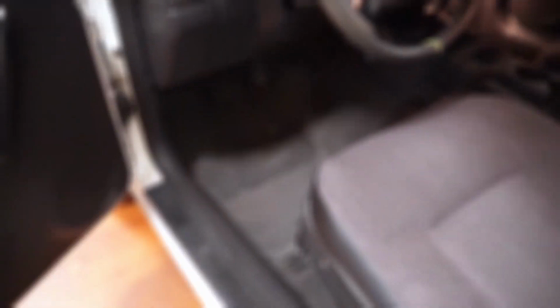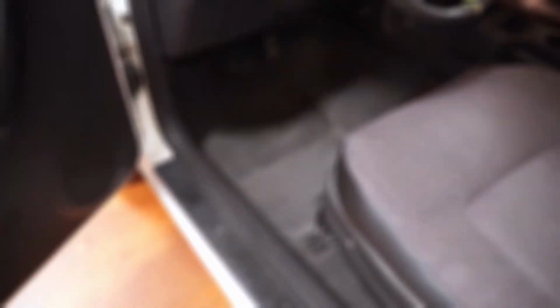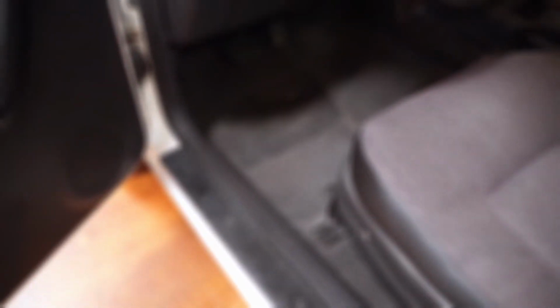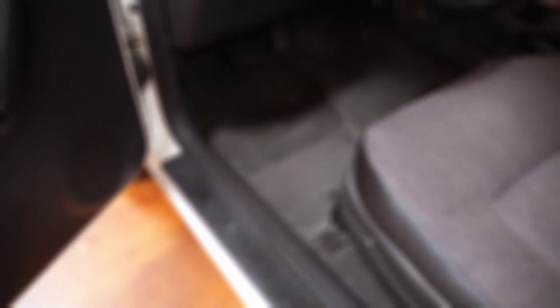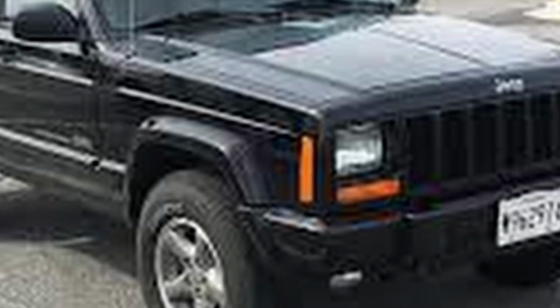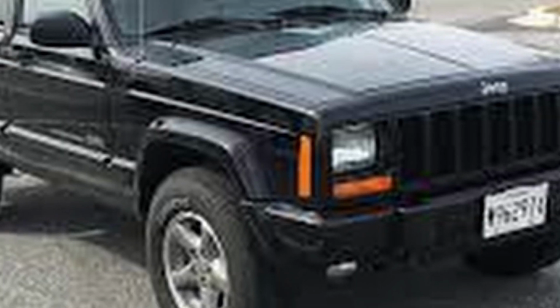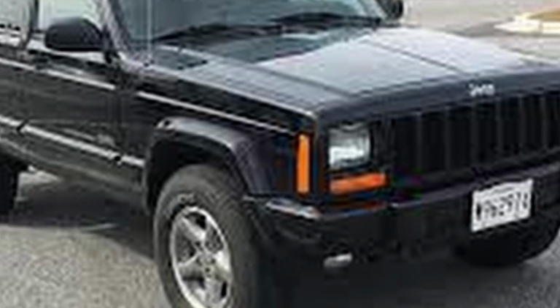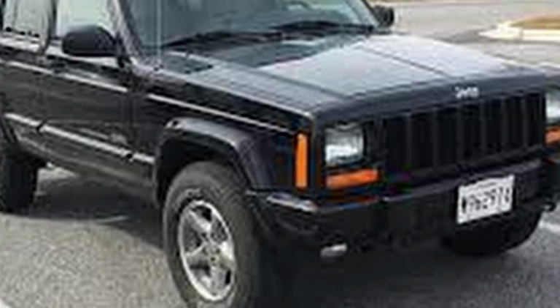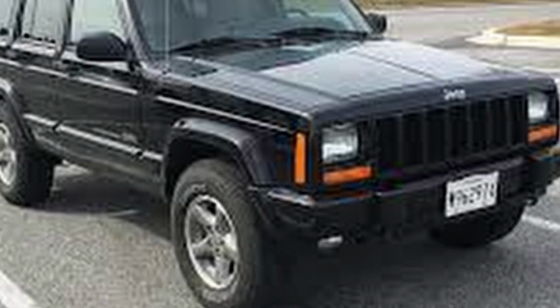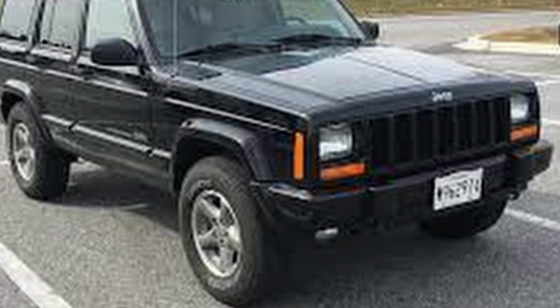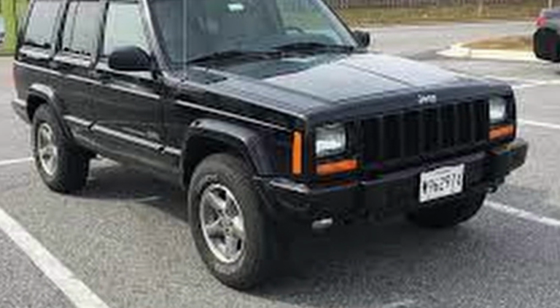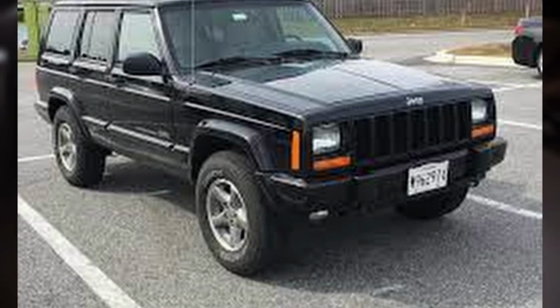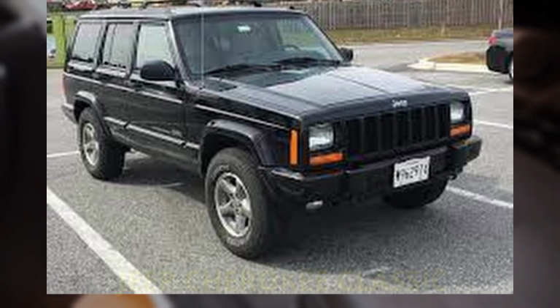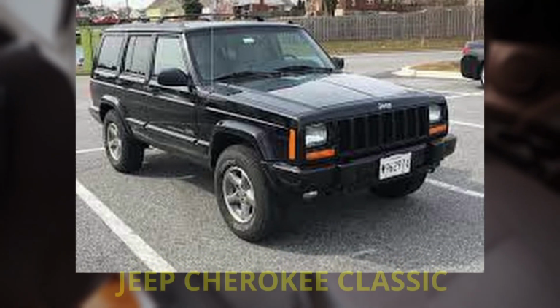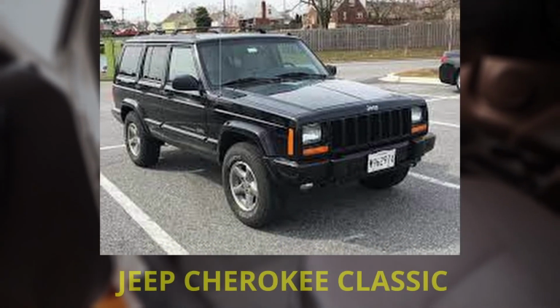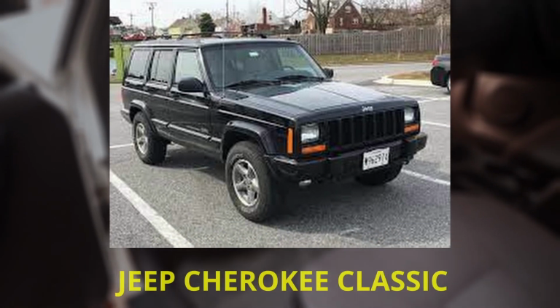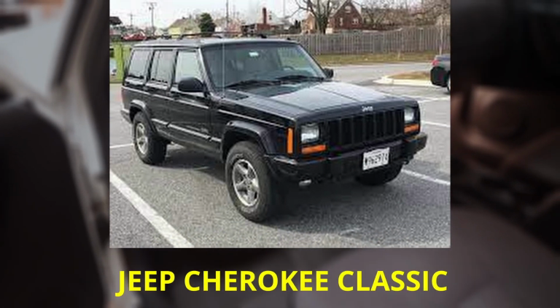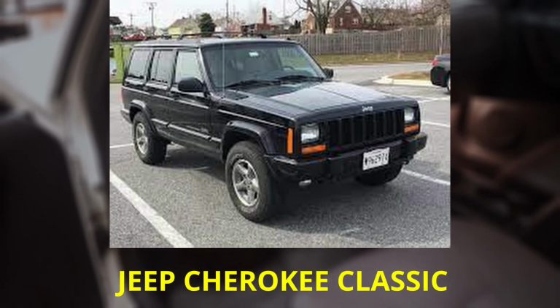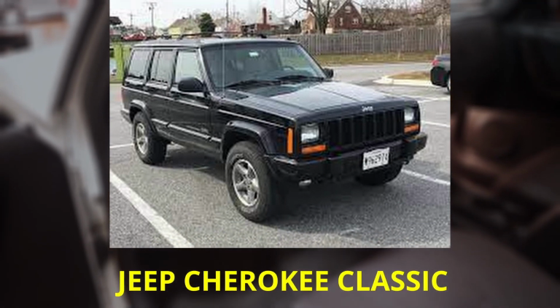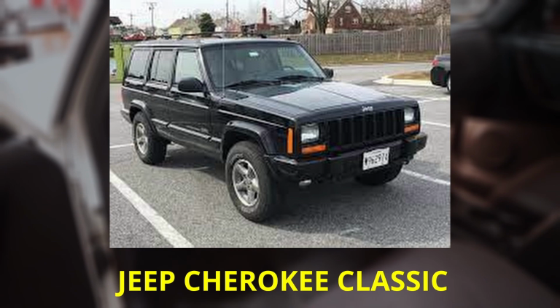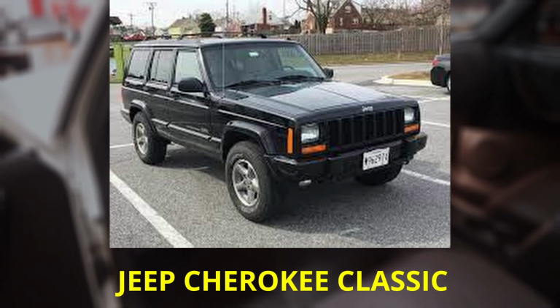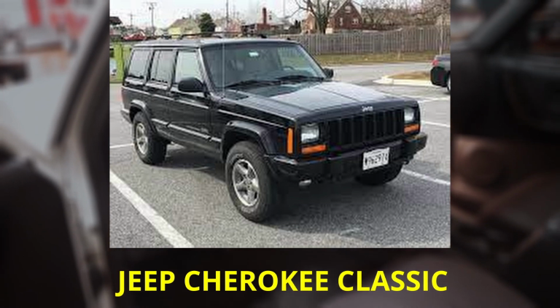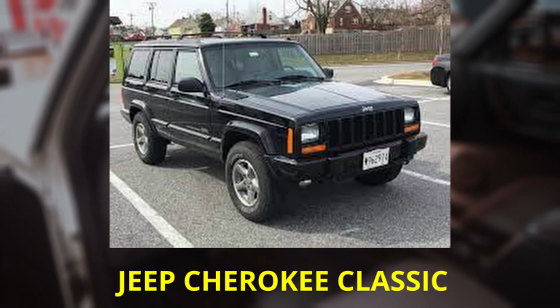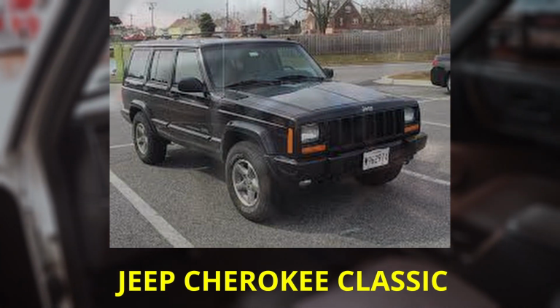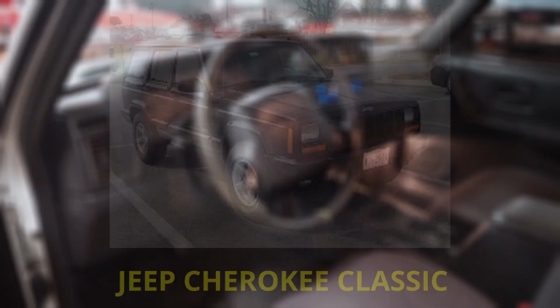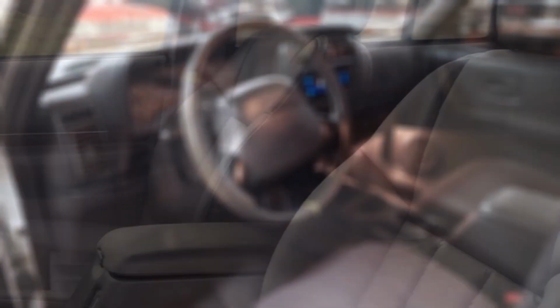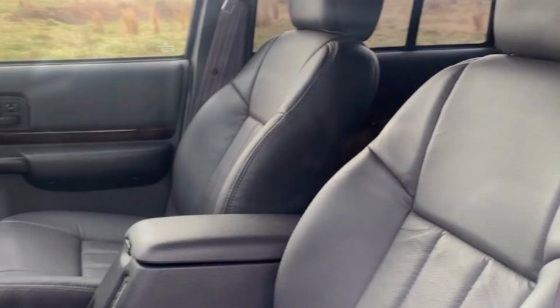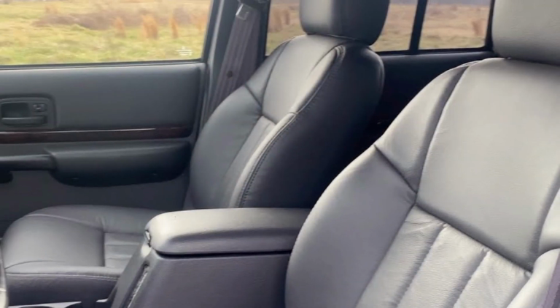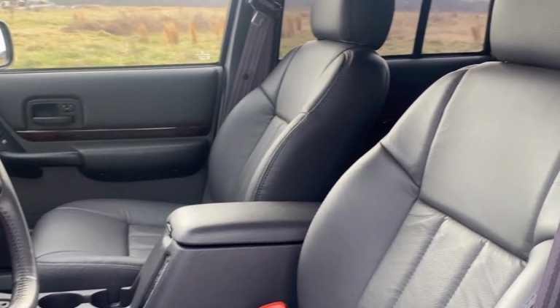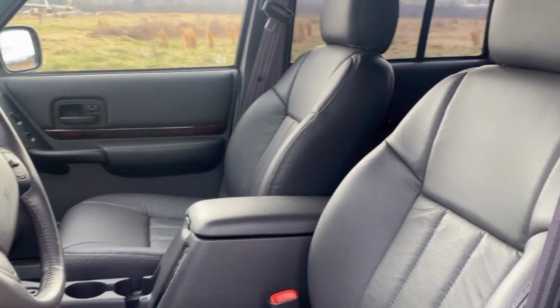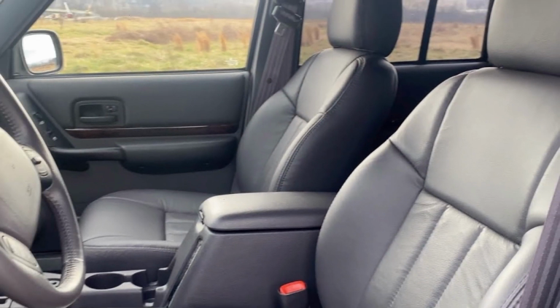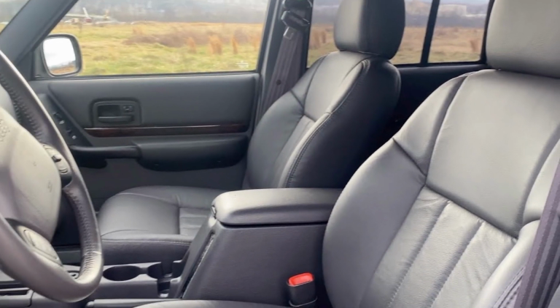The third generation, called the Jeep Cherokee Classic, was introduced in 2001 and boasted a more luxurious interior.